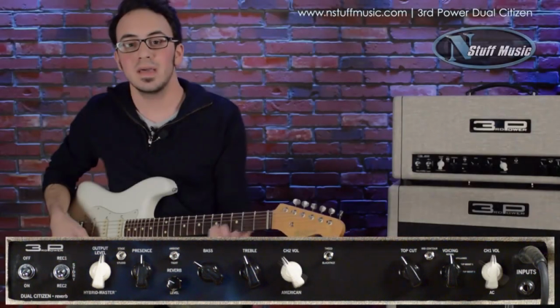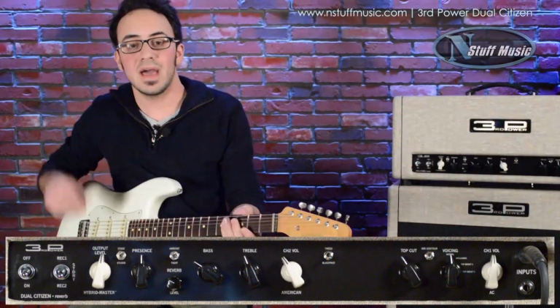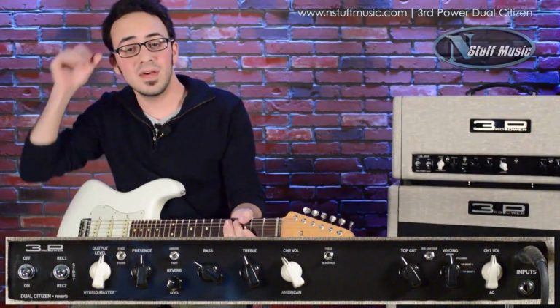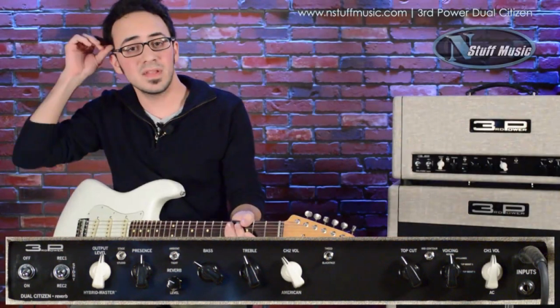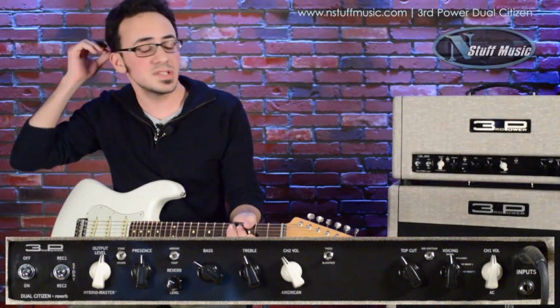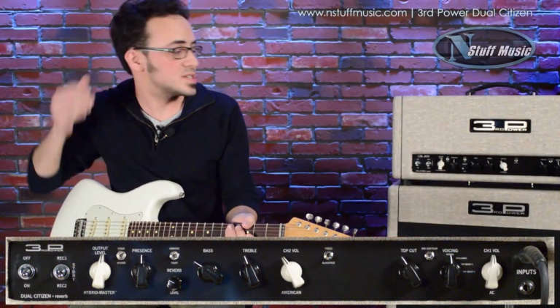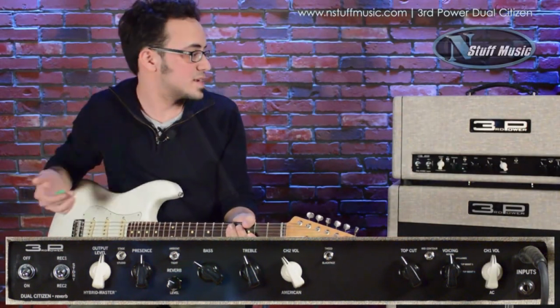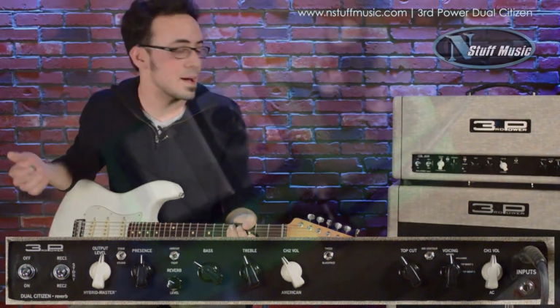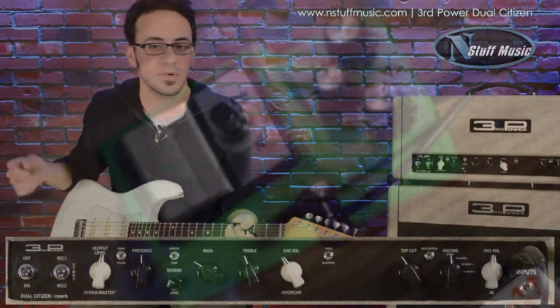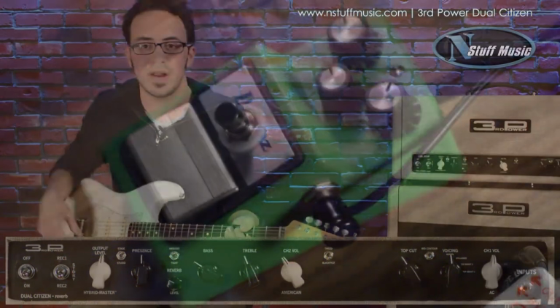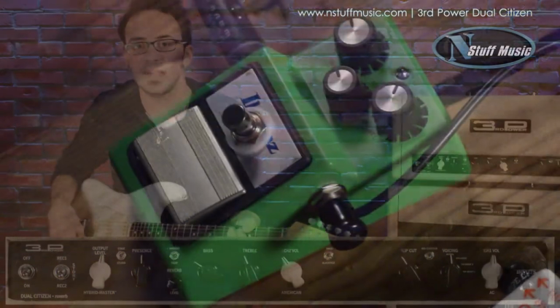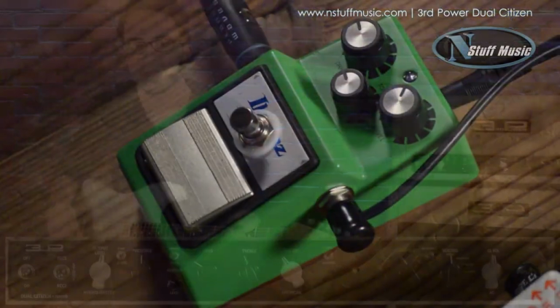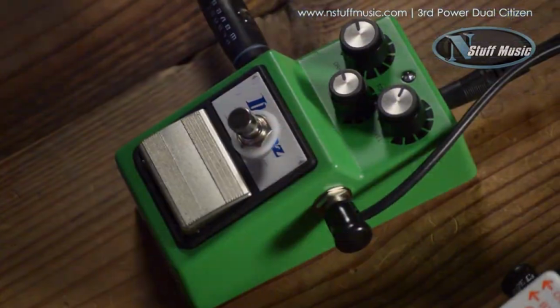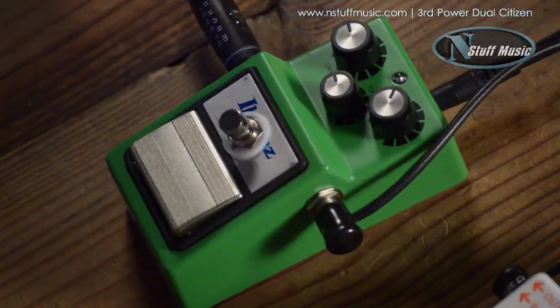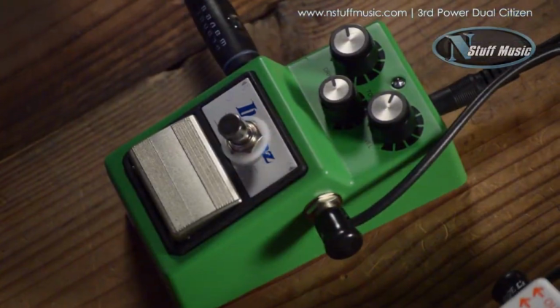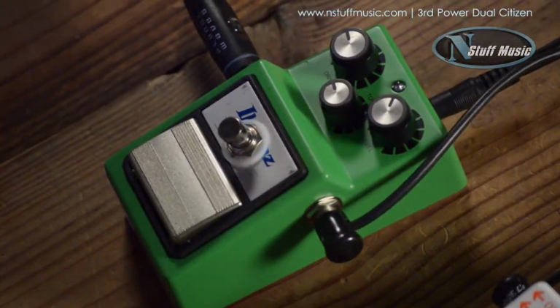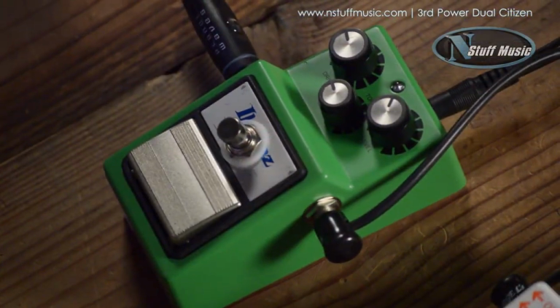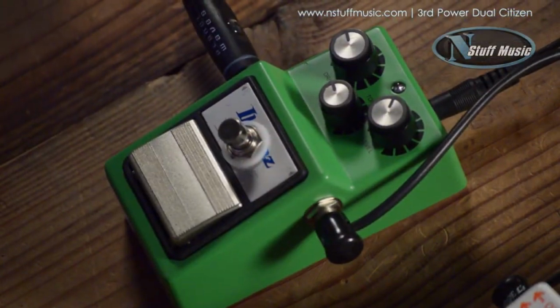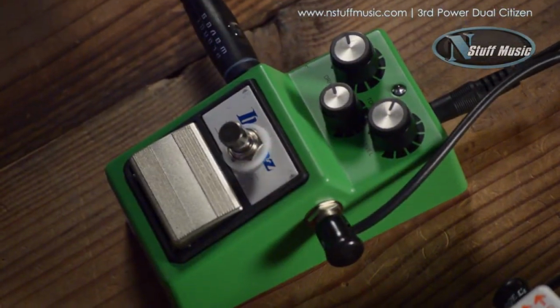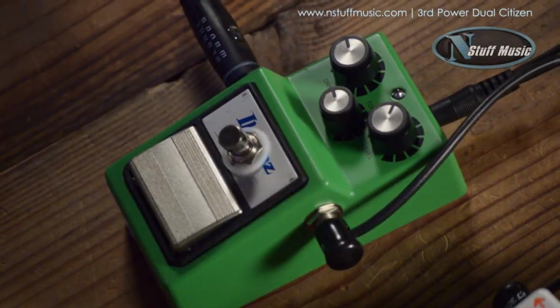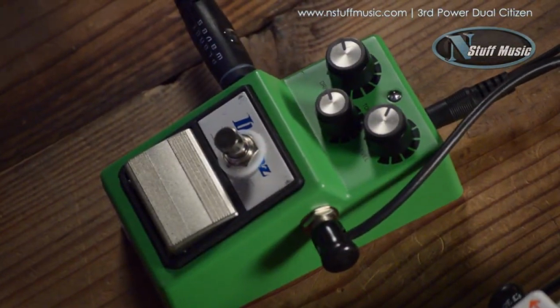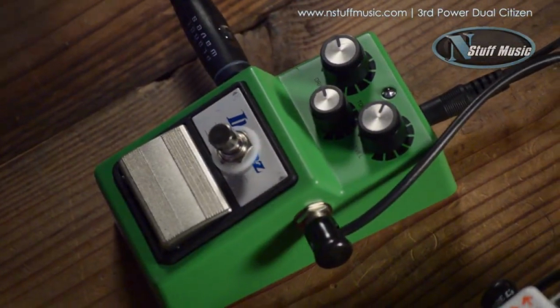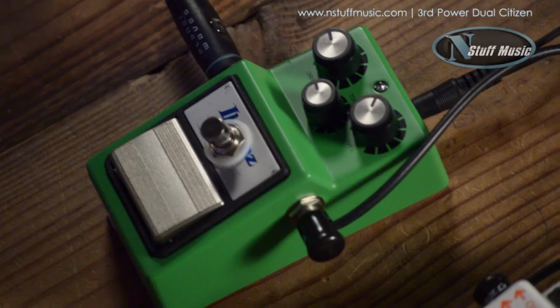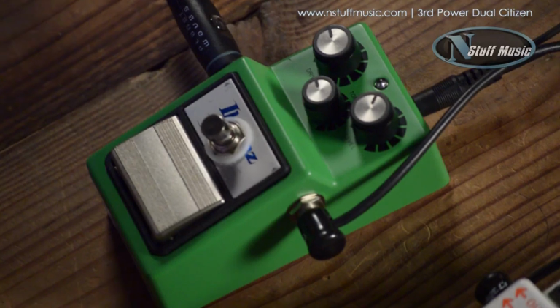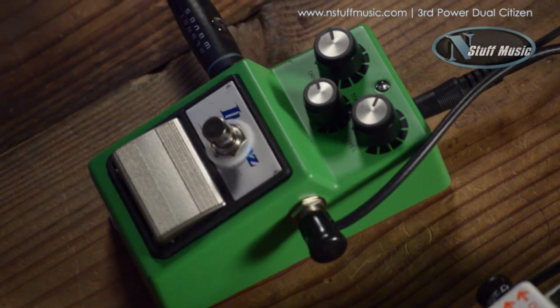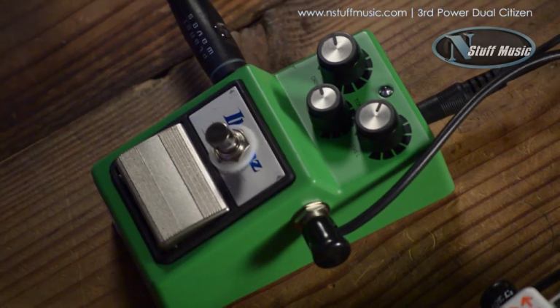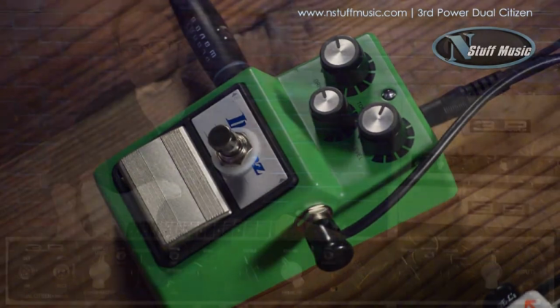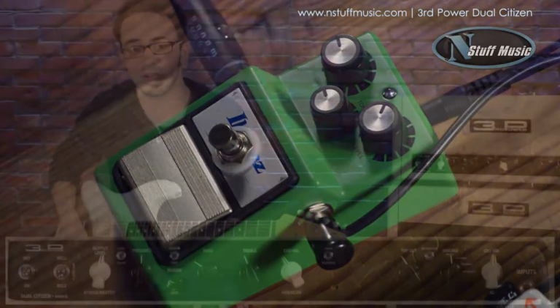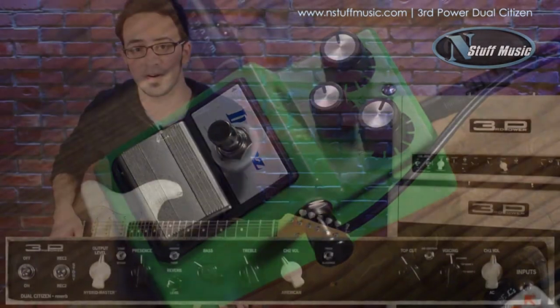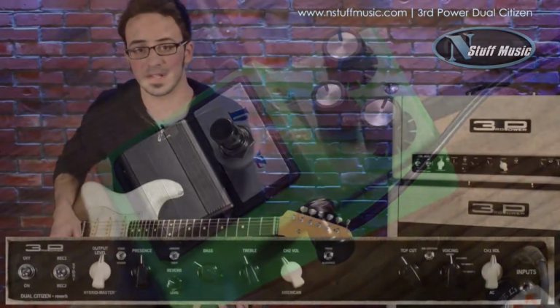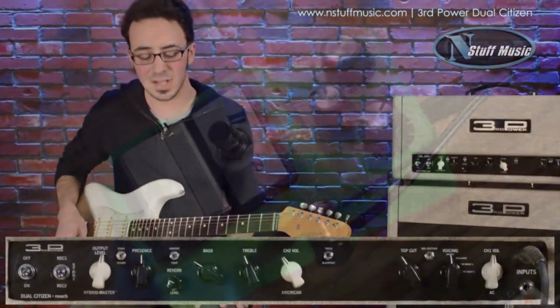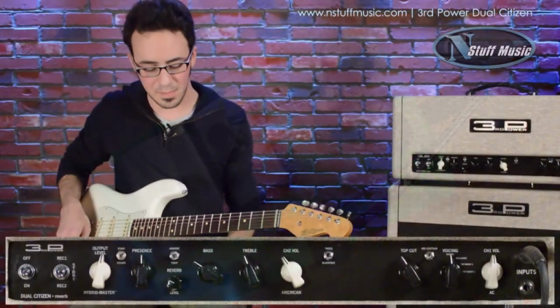And this is just the amp cranked, and I'm using a Keeley Mojo Tube Screamer to just take it over the top.